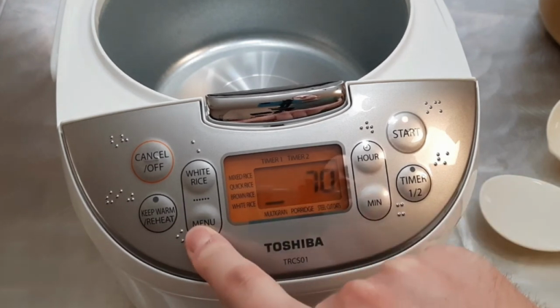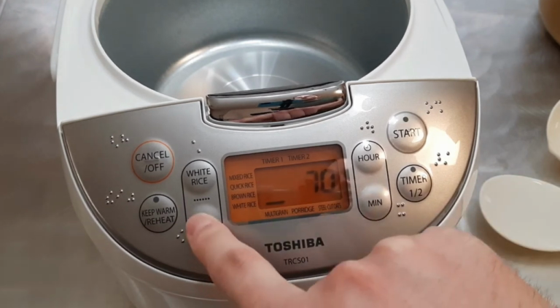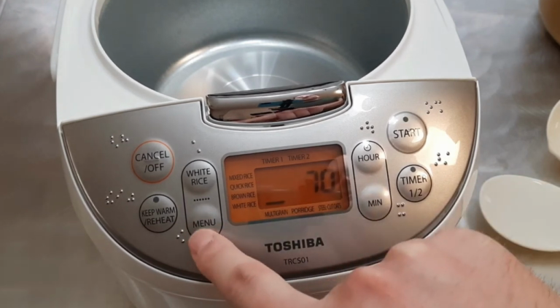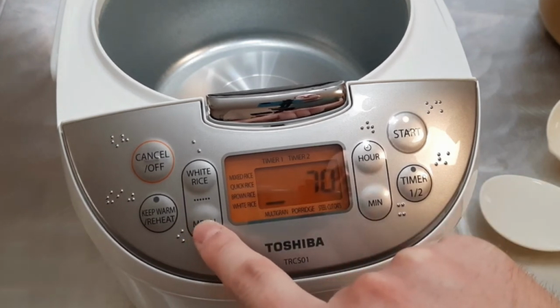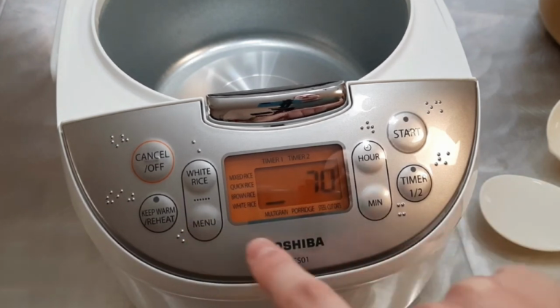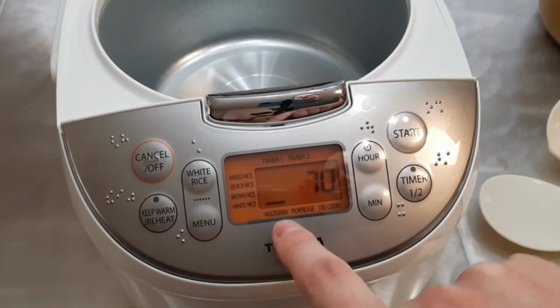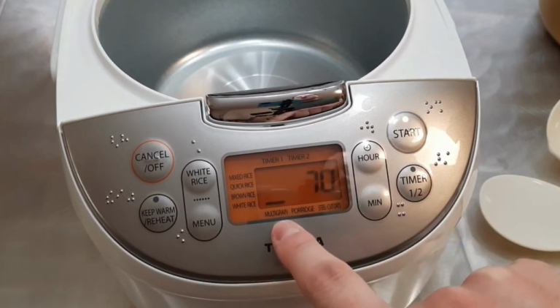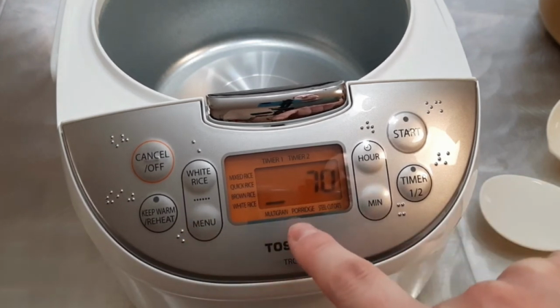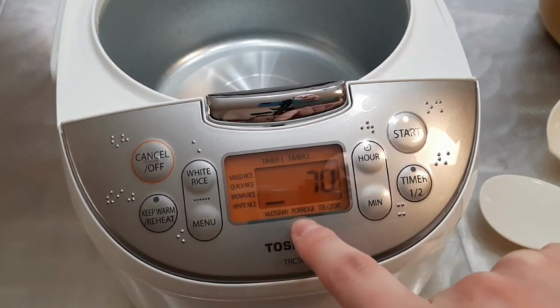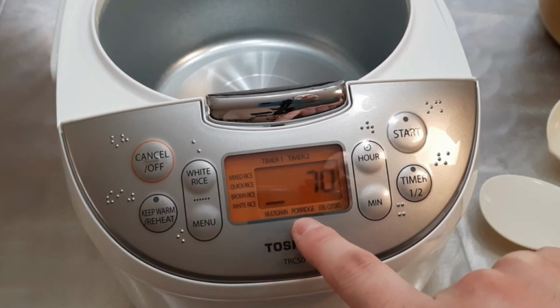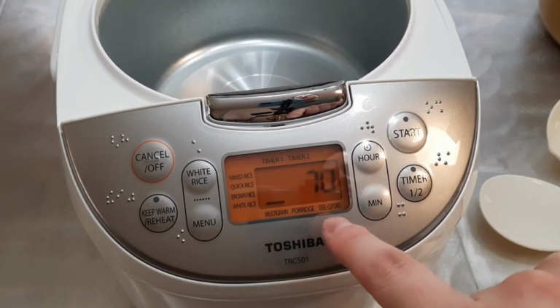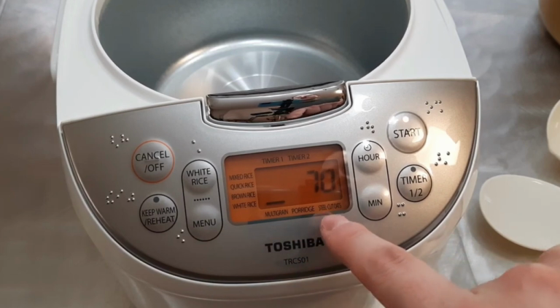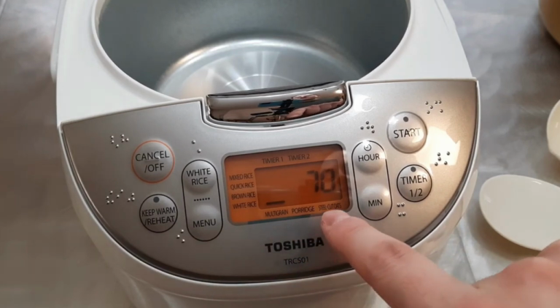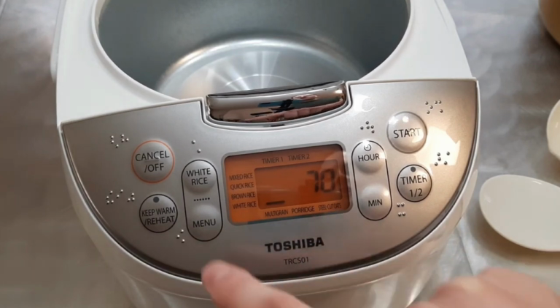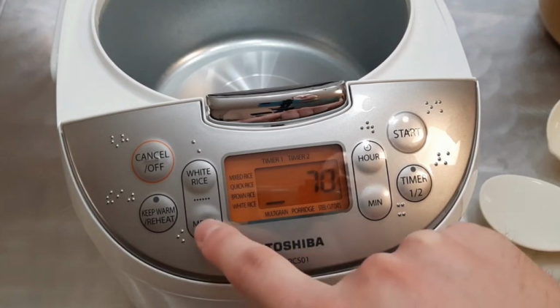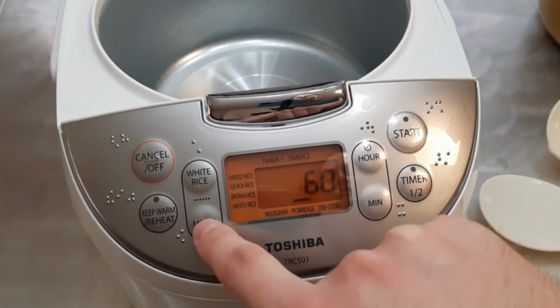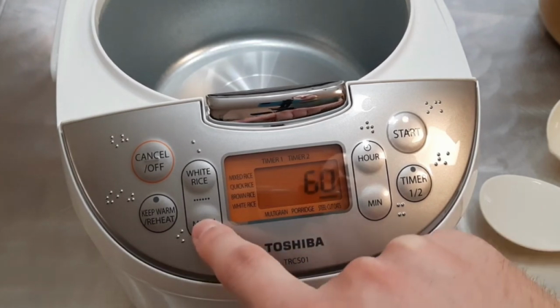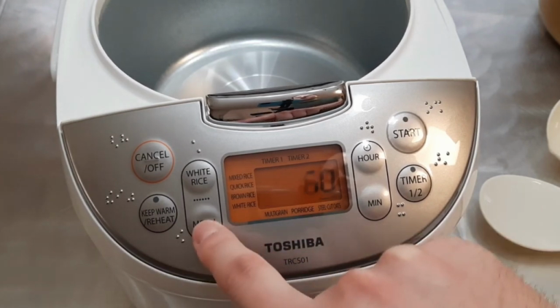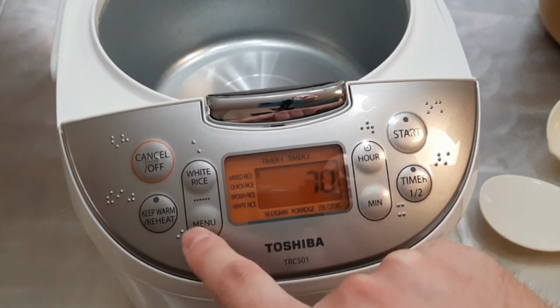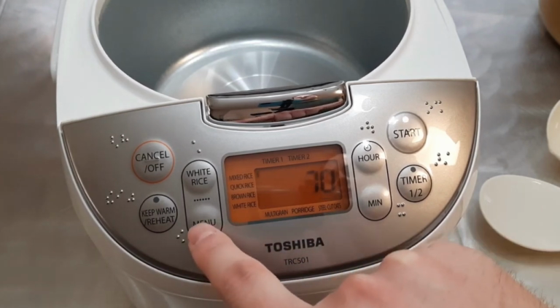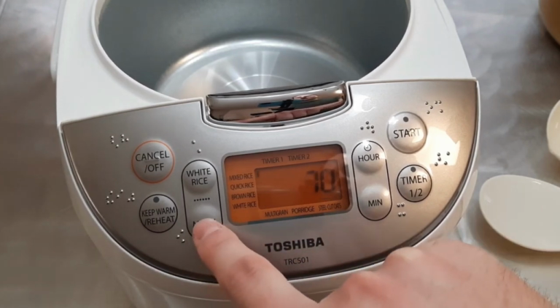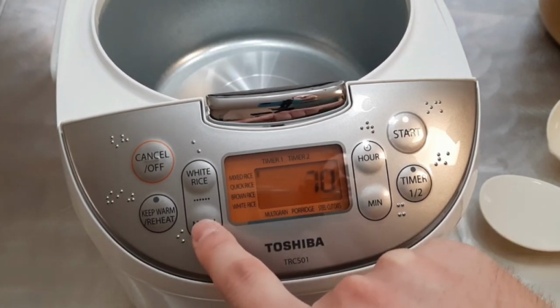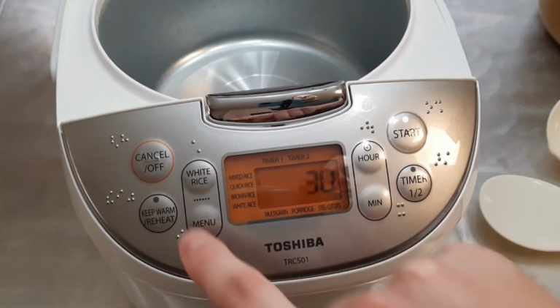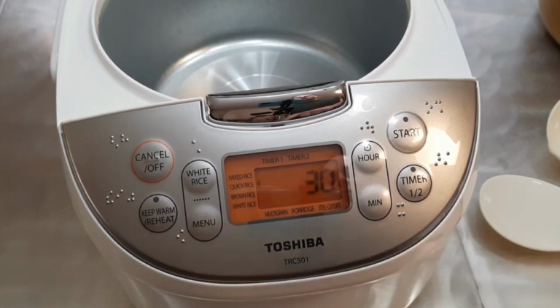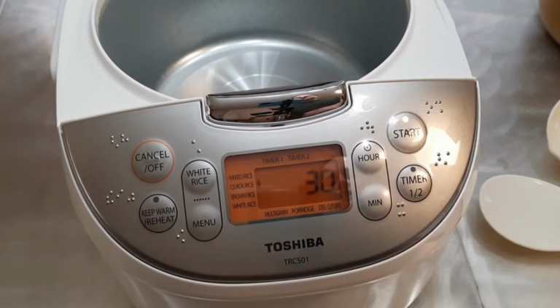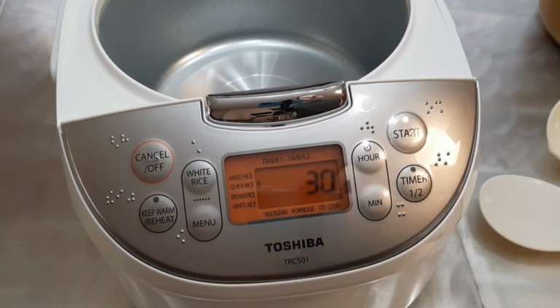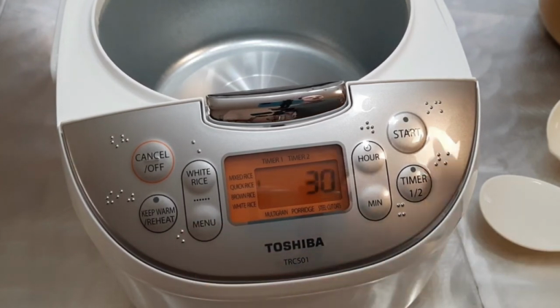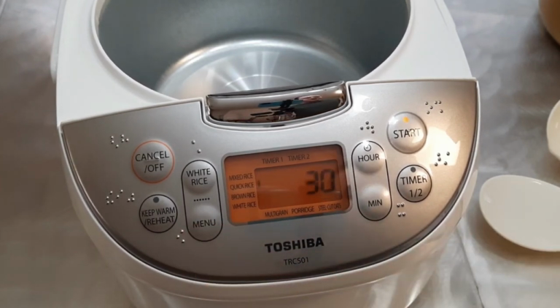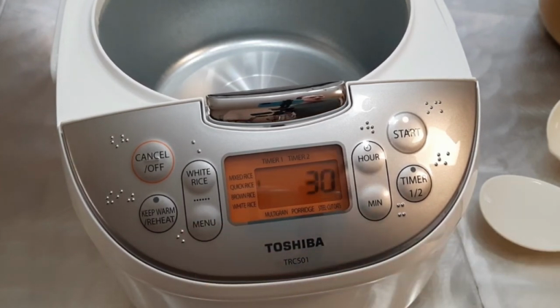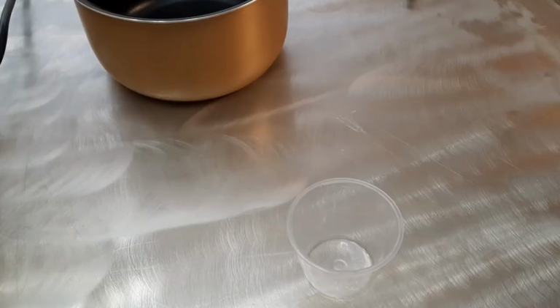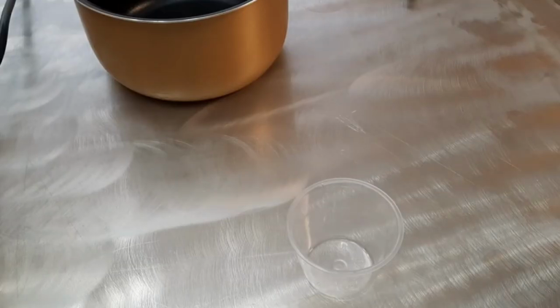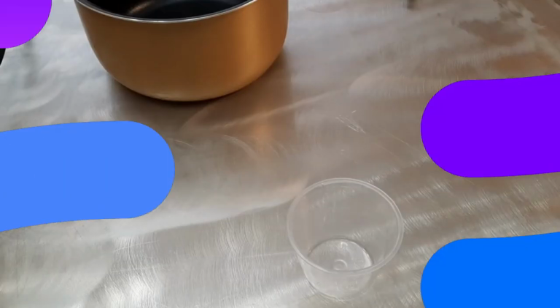Plus, the keep-warm feature makes sure that your rice stays at just the right temperature until you're ready to serve it.